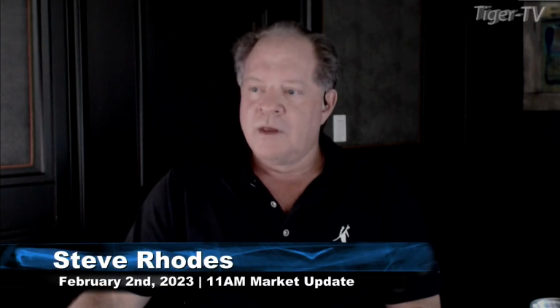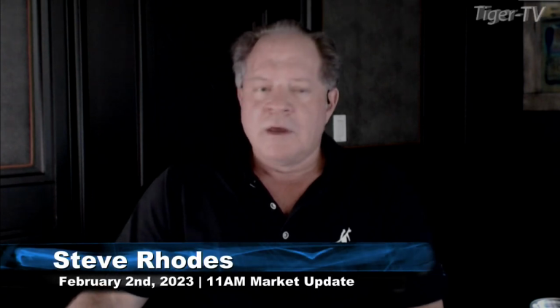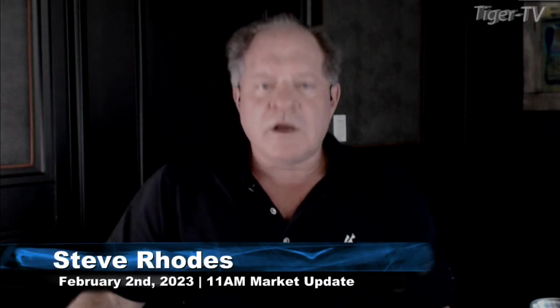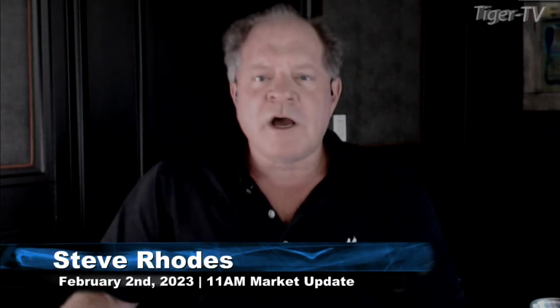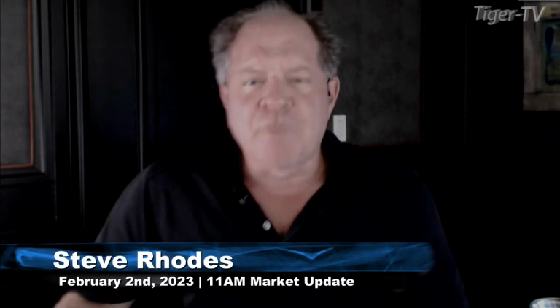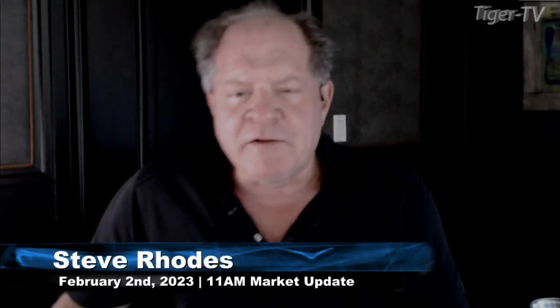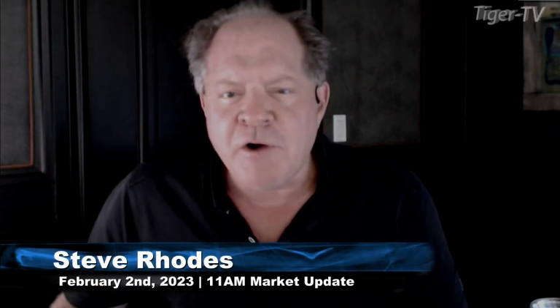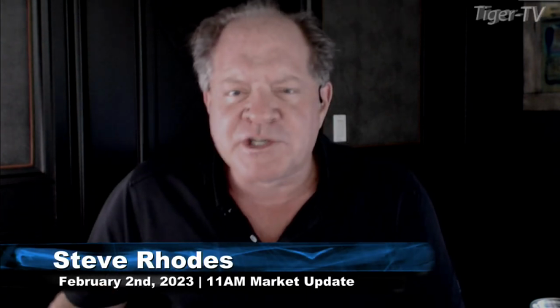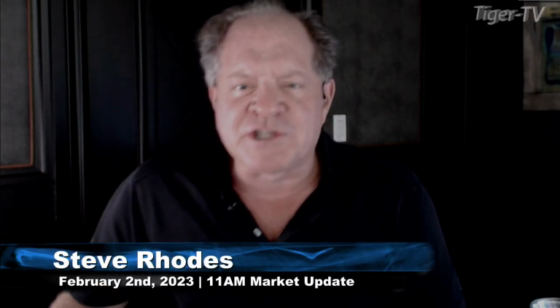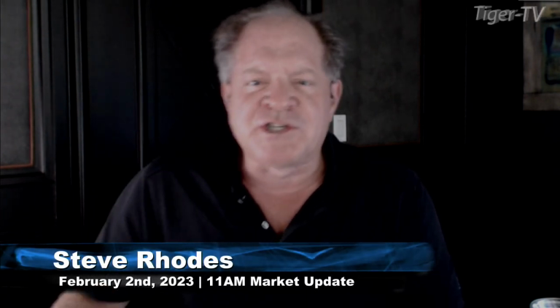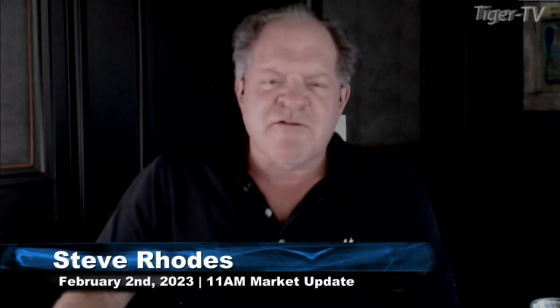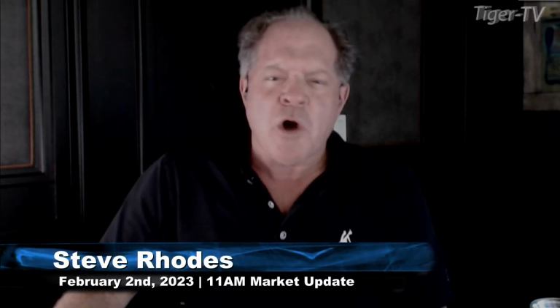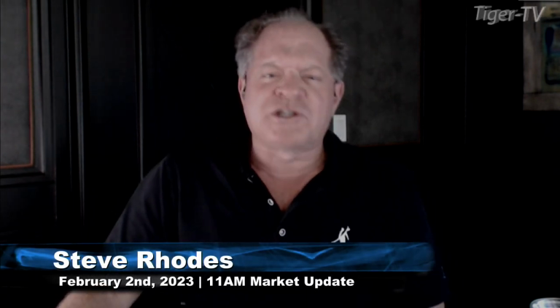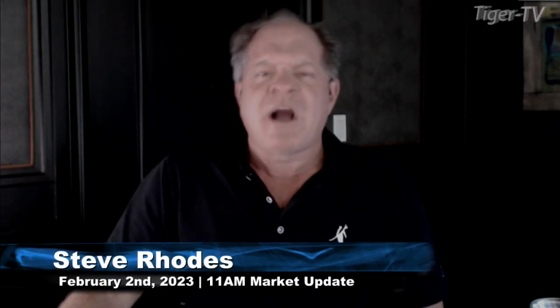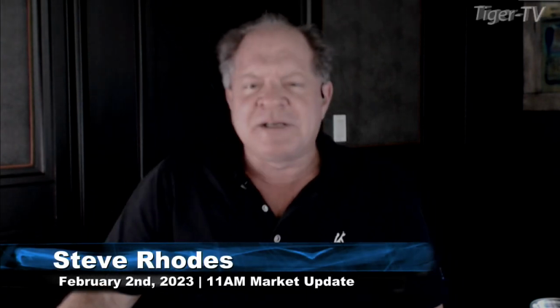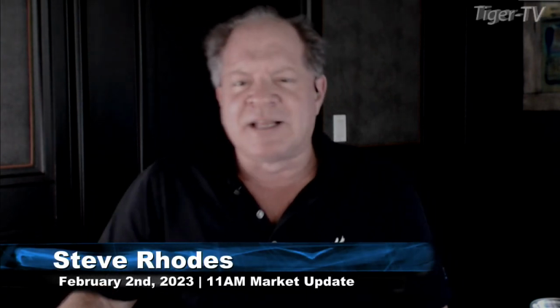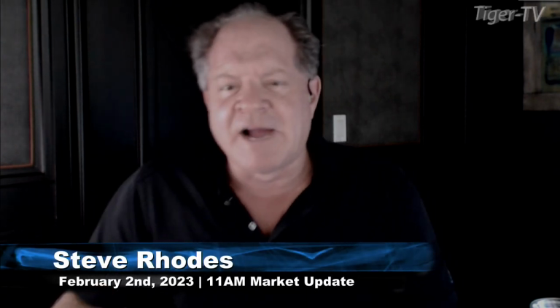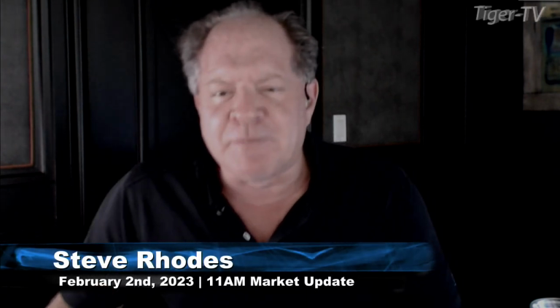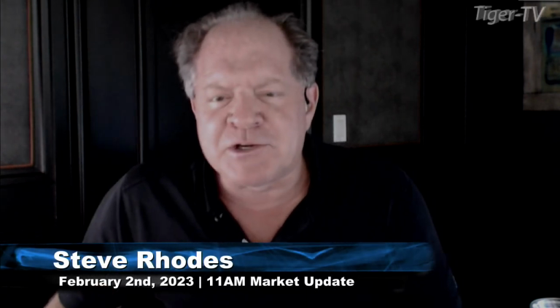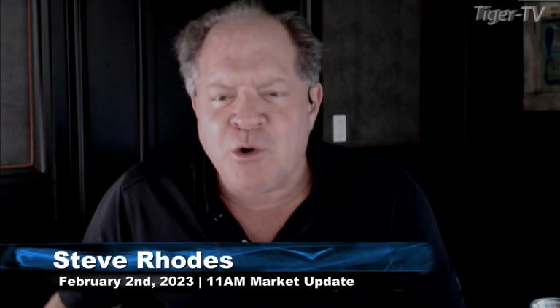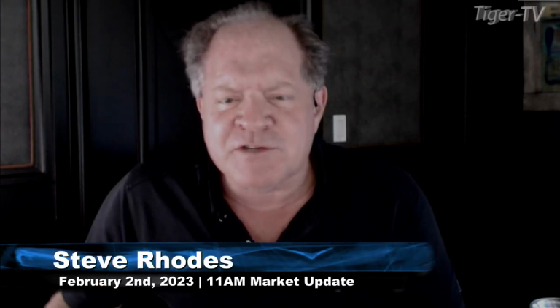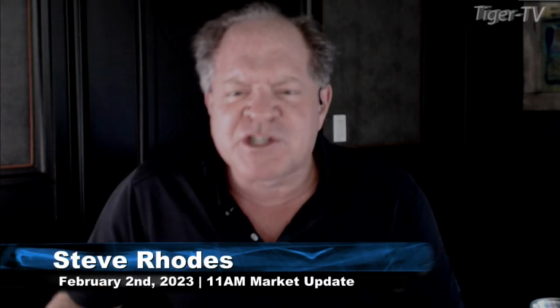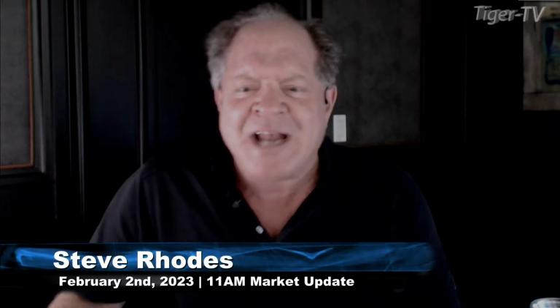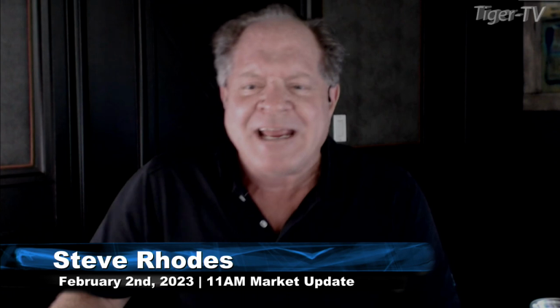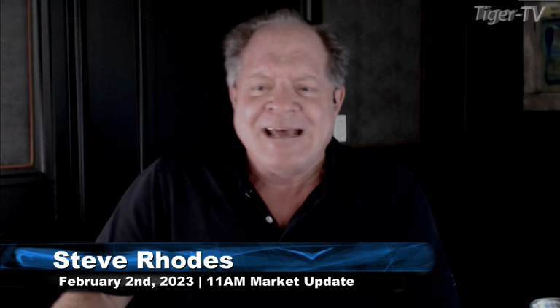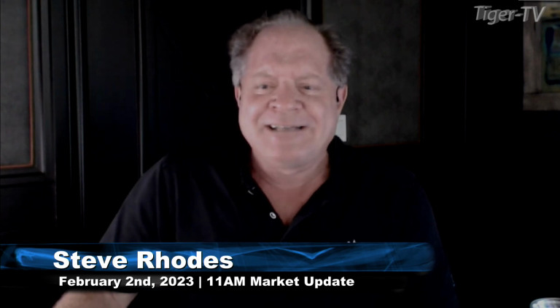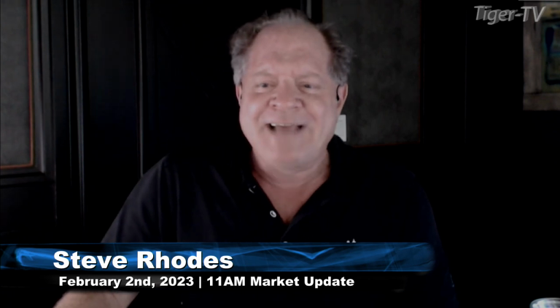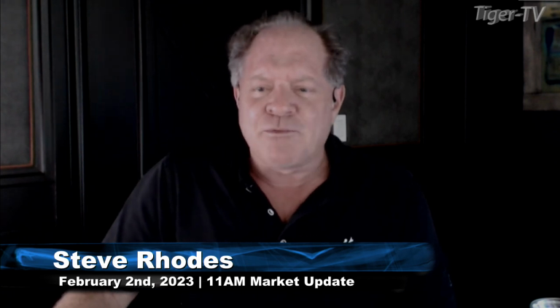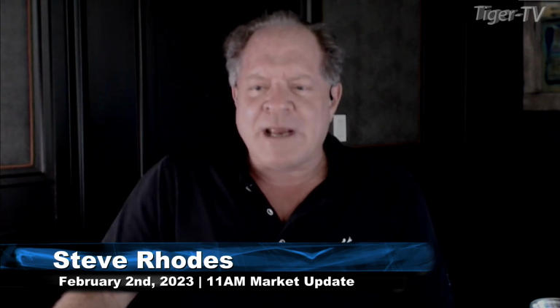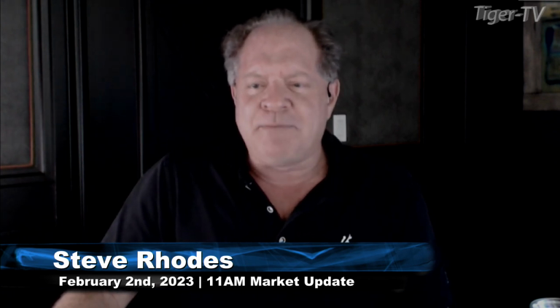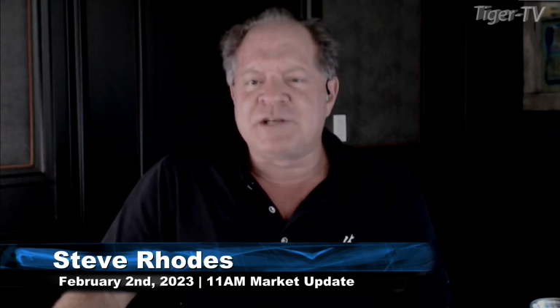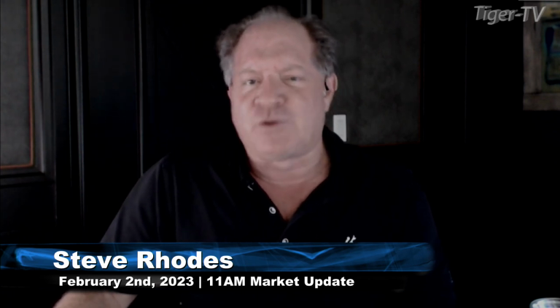Good morning, folks. This is Steve Rhodes coming to you live from the shores of sunny Delray Beach, Florida.